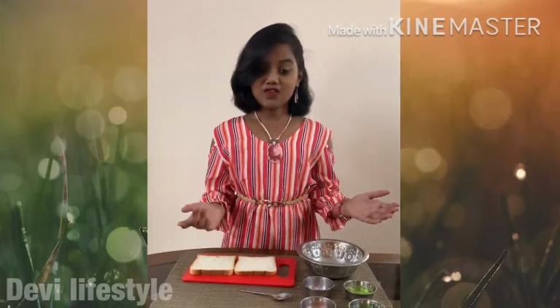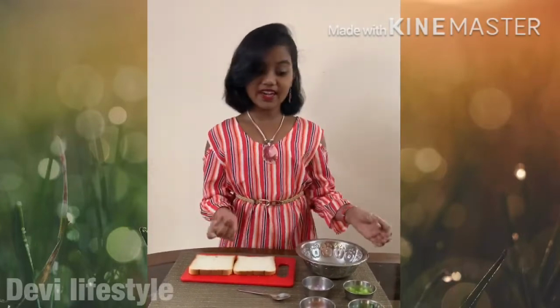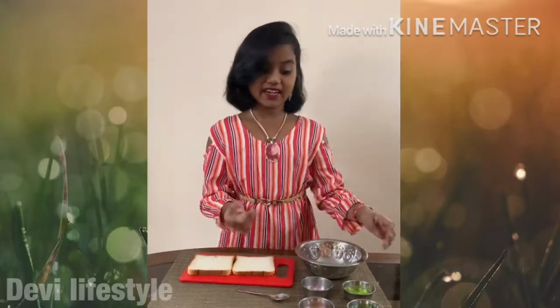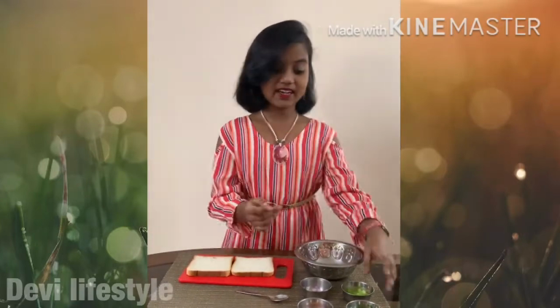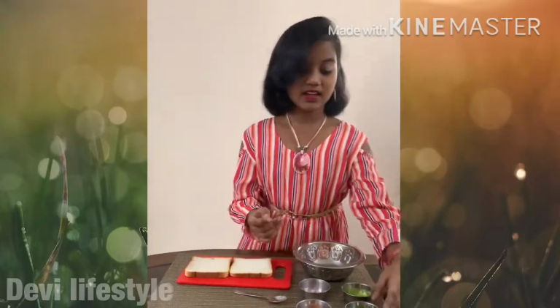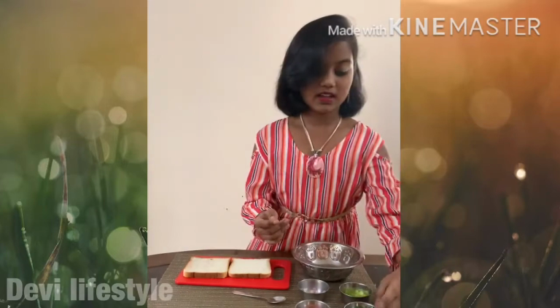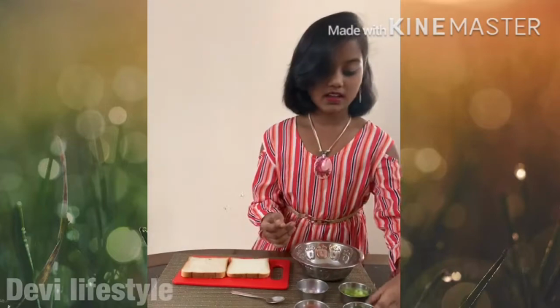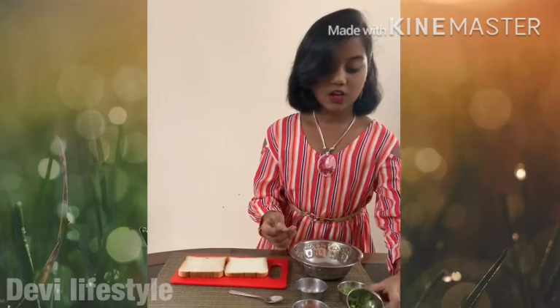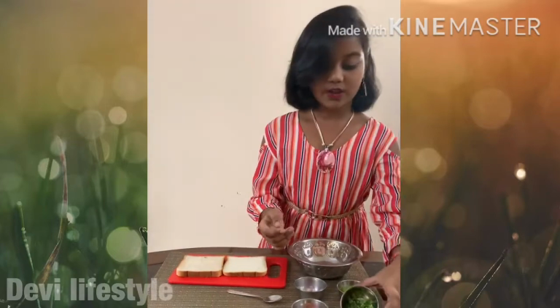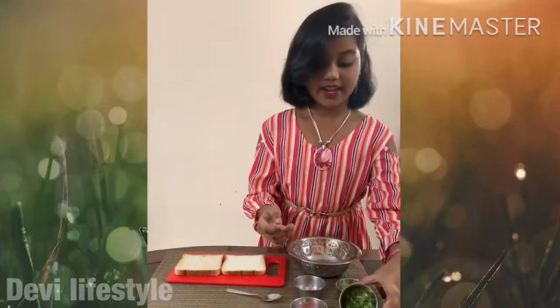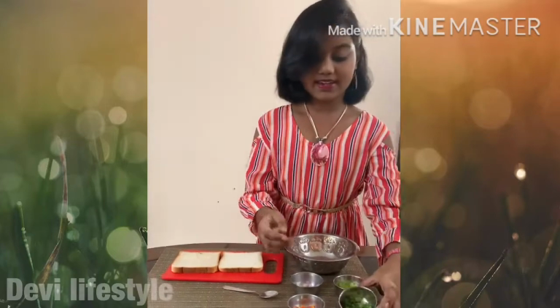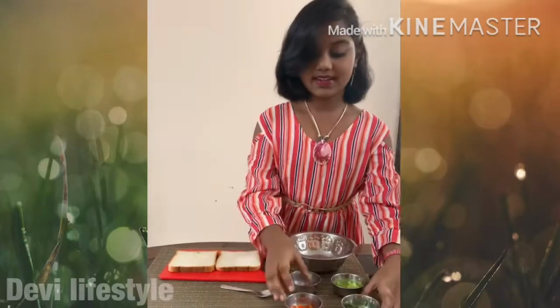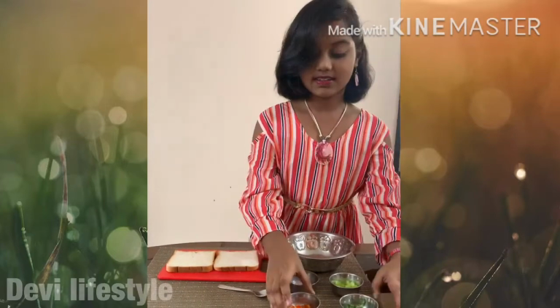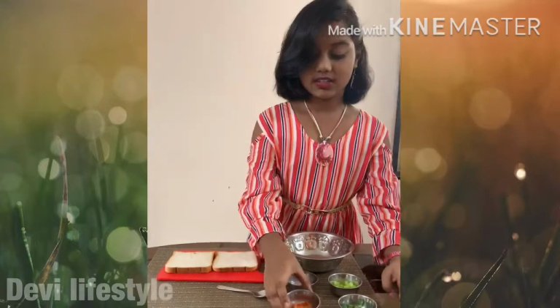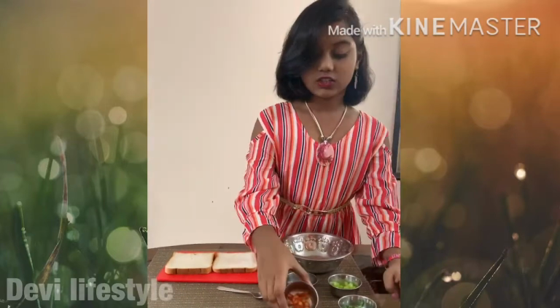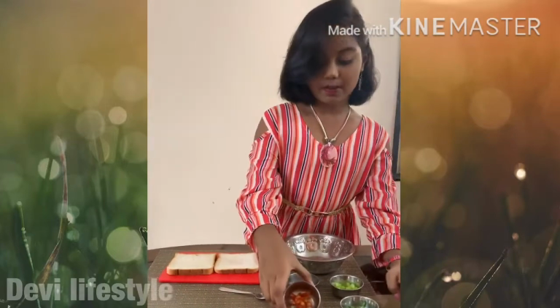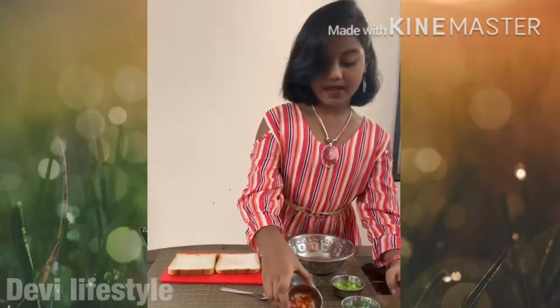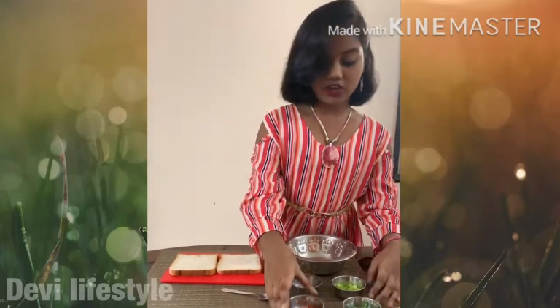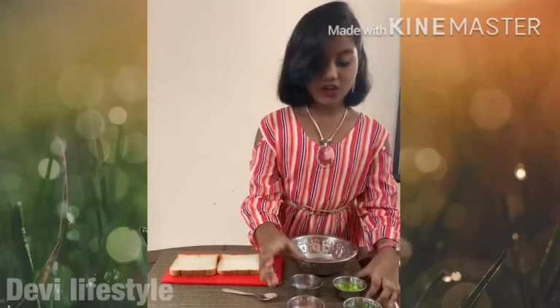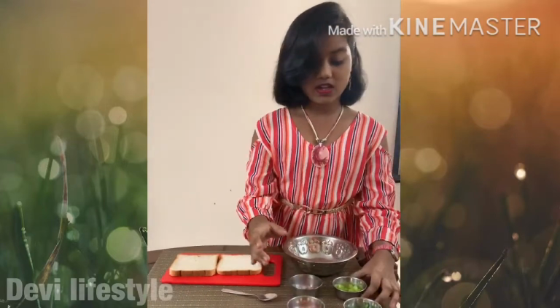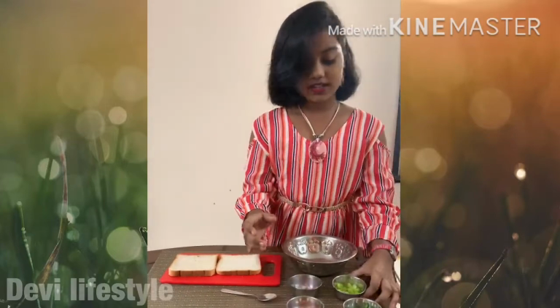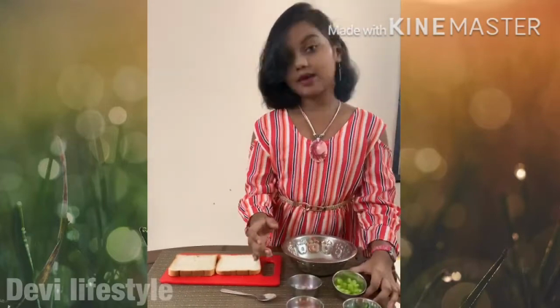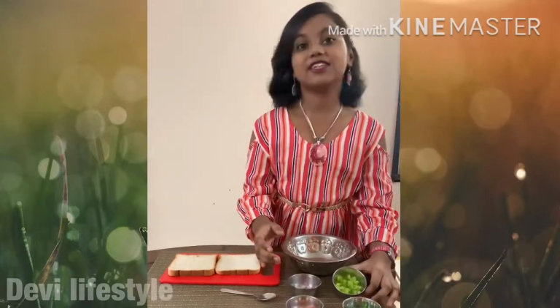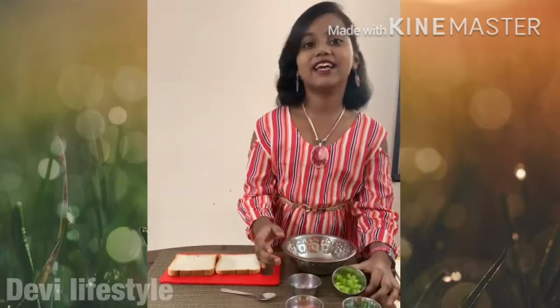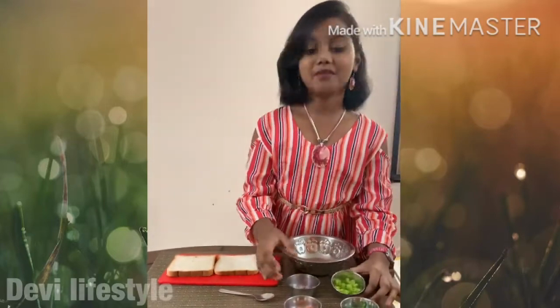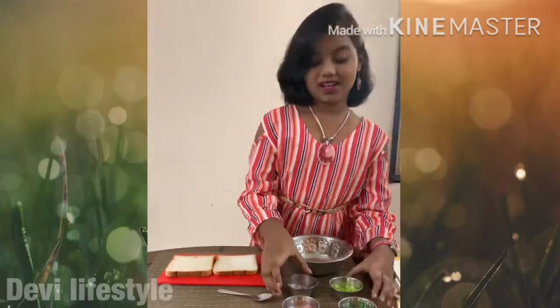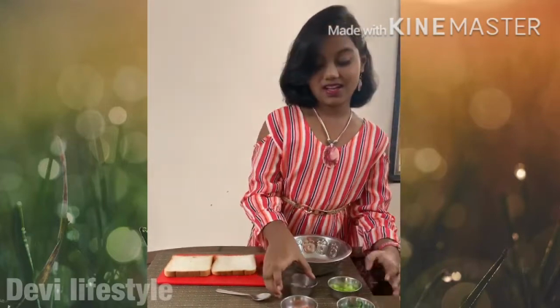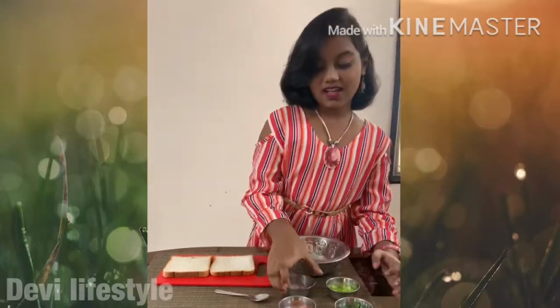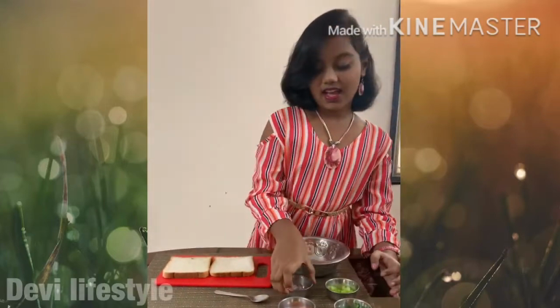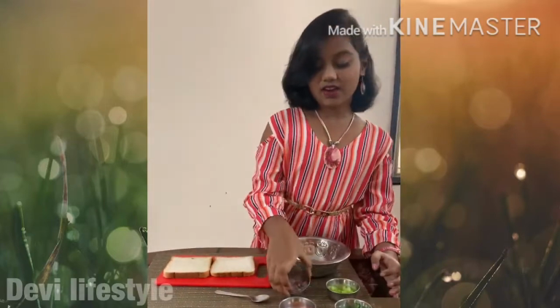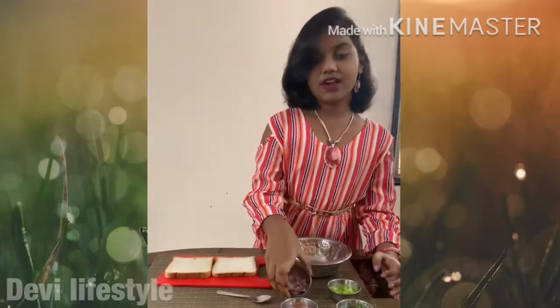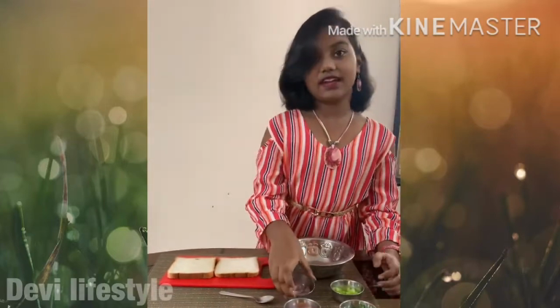We need coriander, tomato, capsicum and onion.